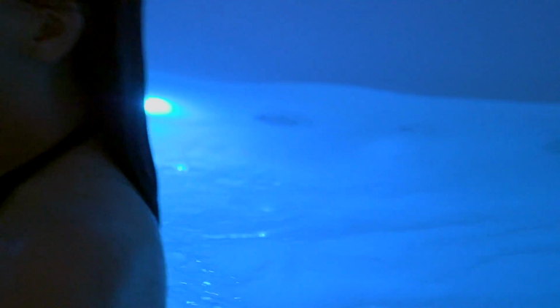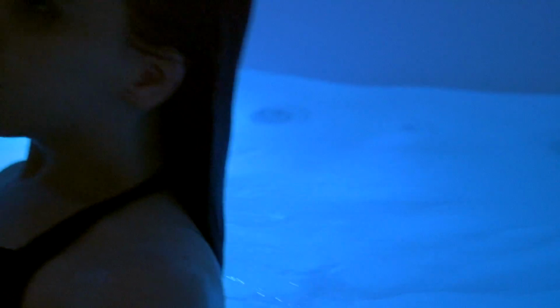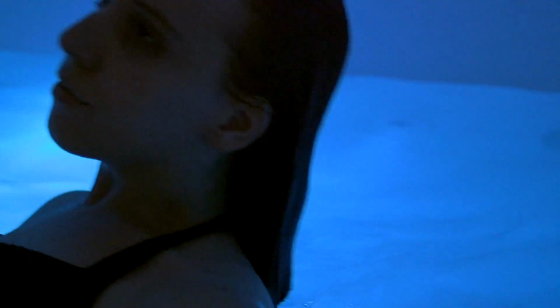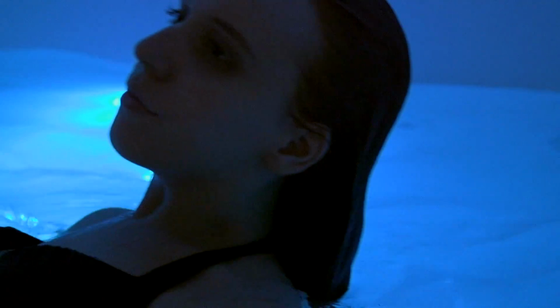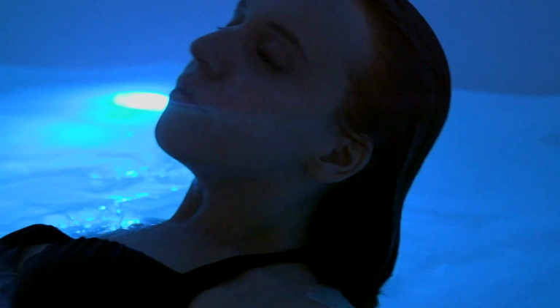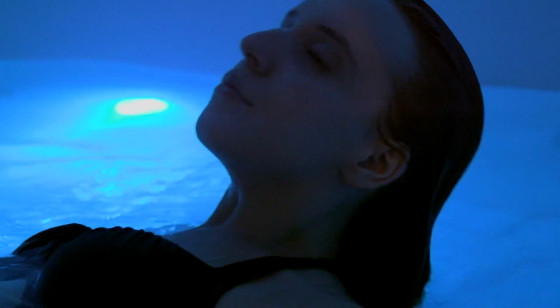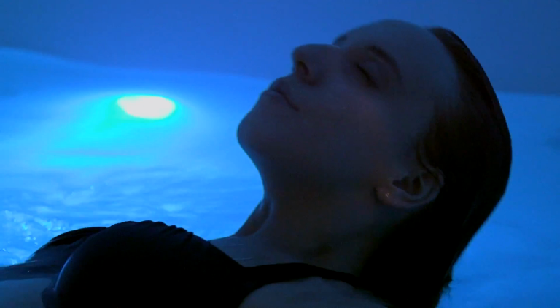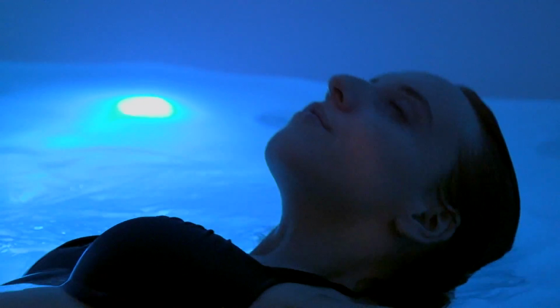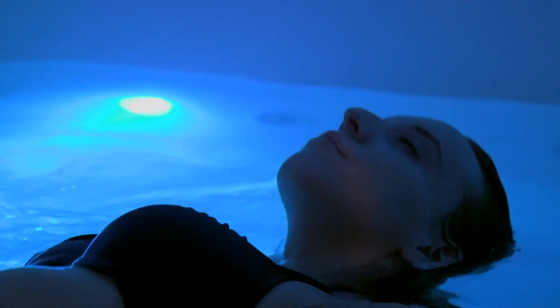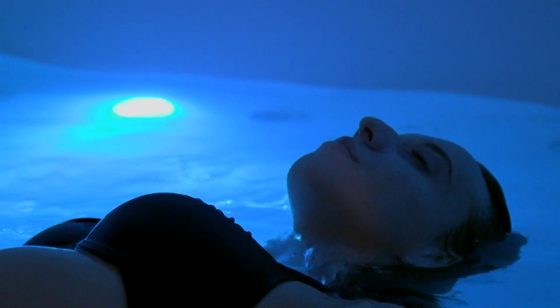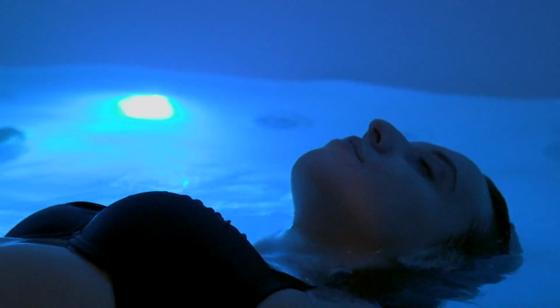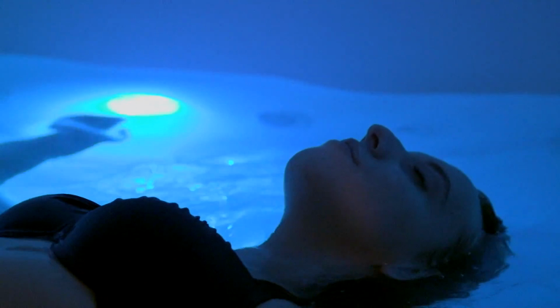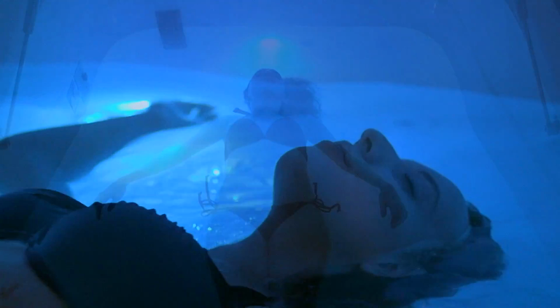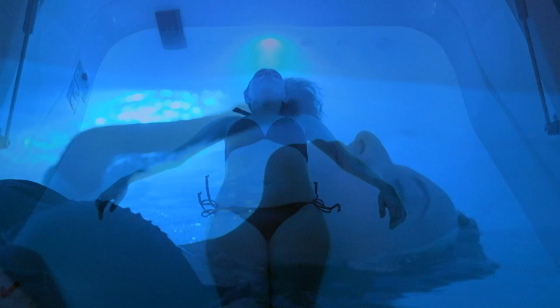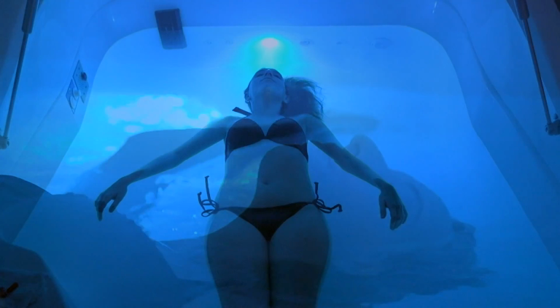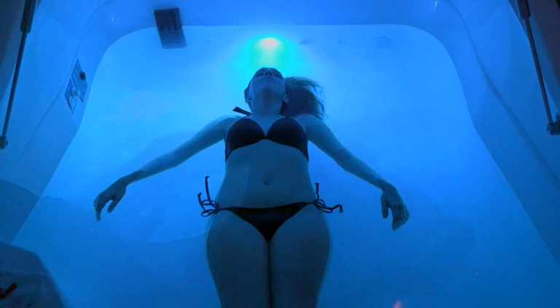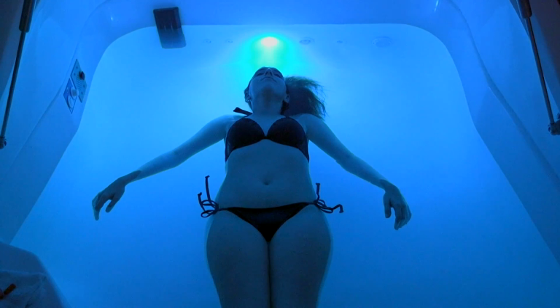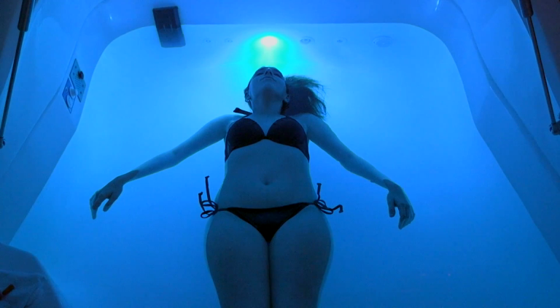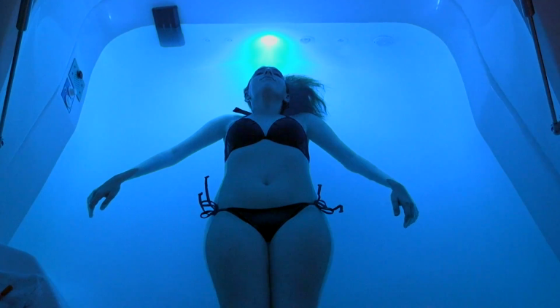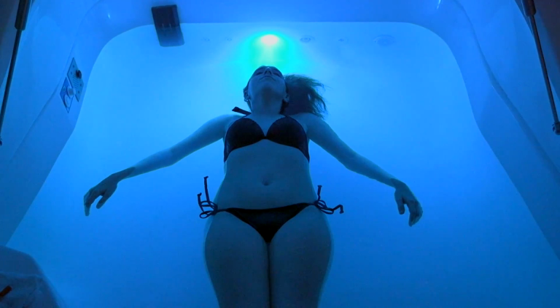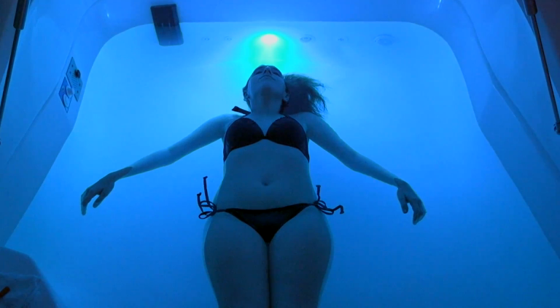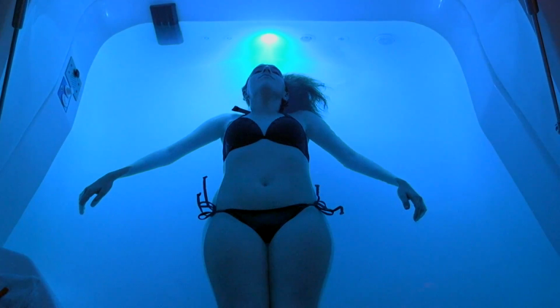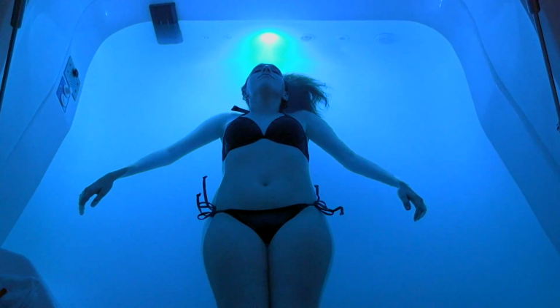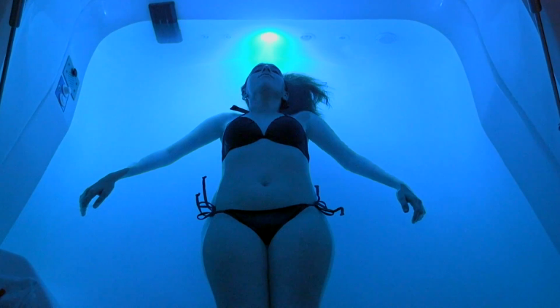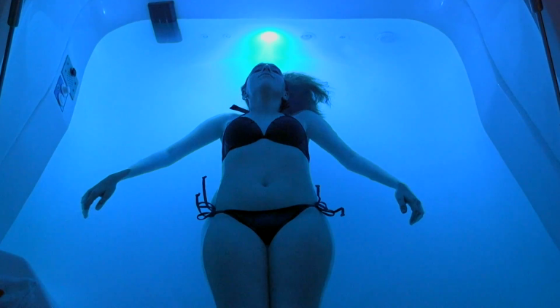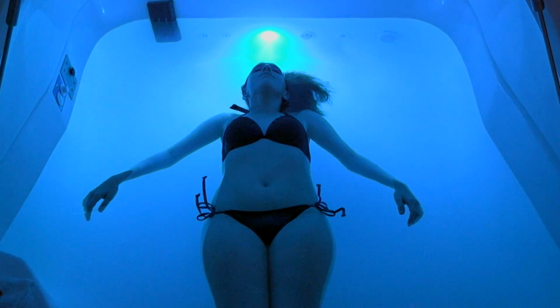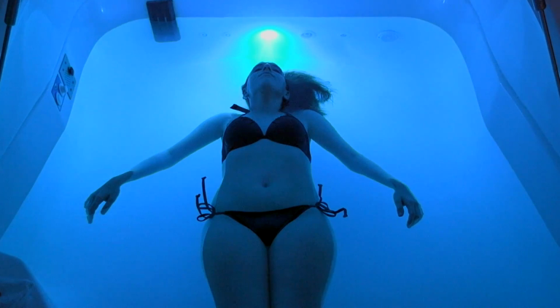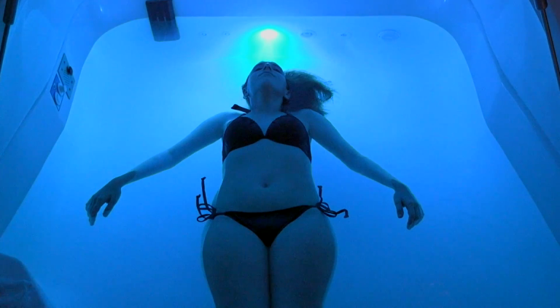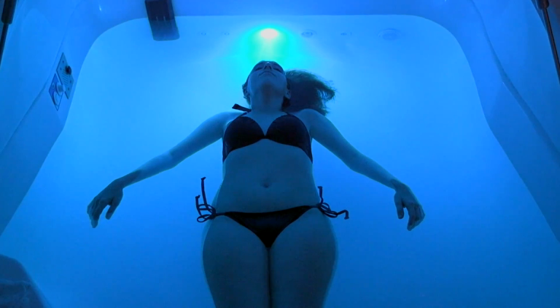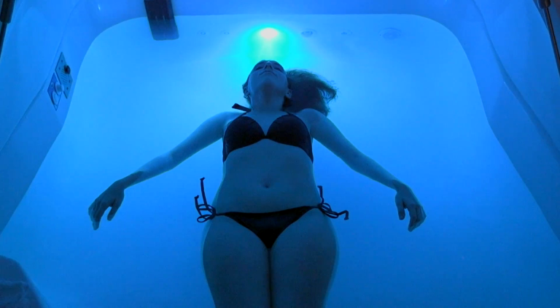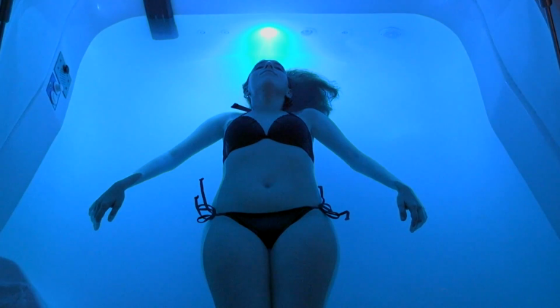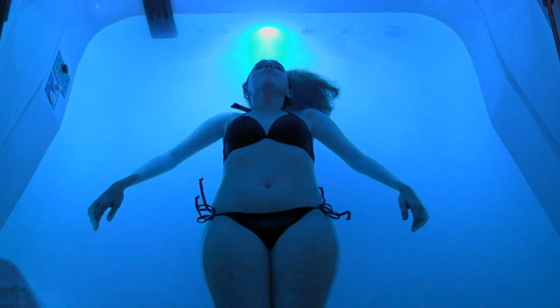Once you are comfortably floating, you should experience the feeling of weightlessness and or very little touch sensation.